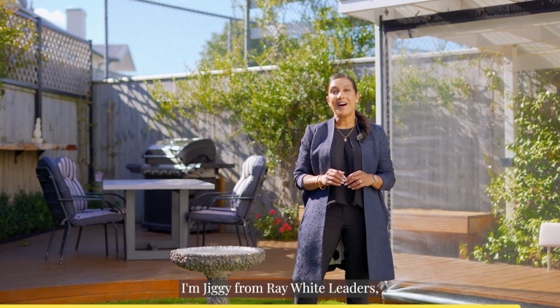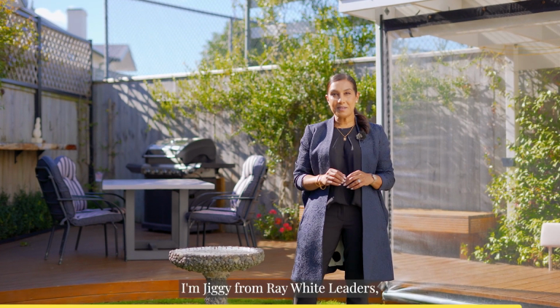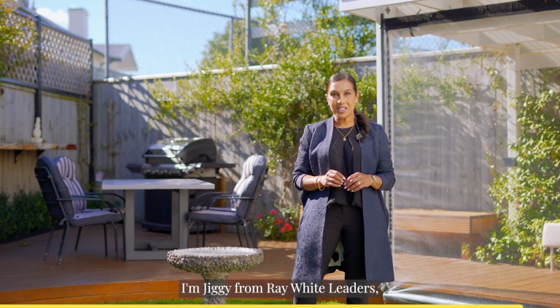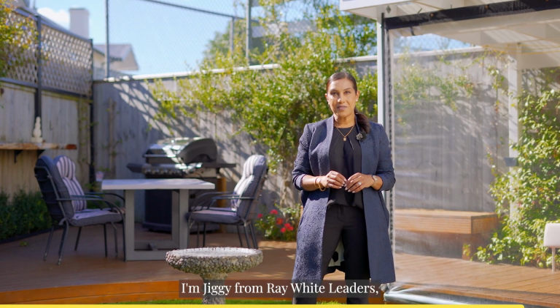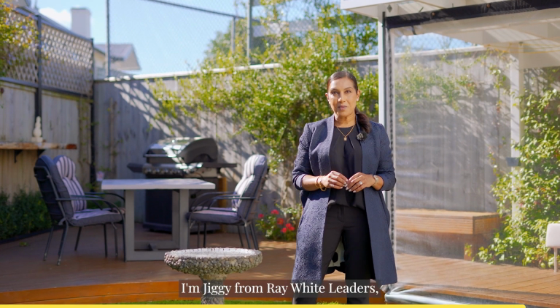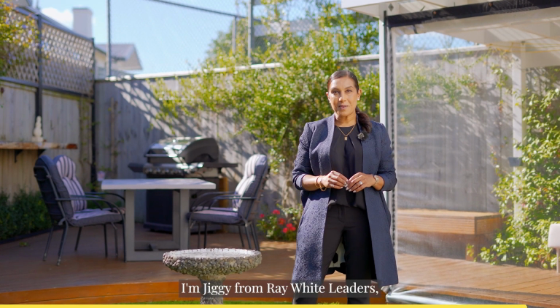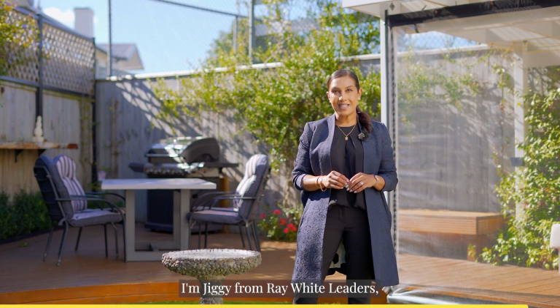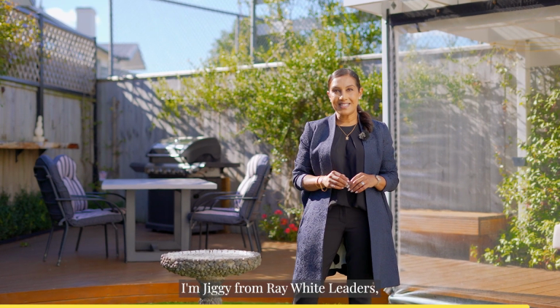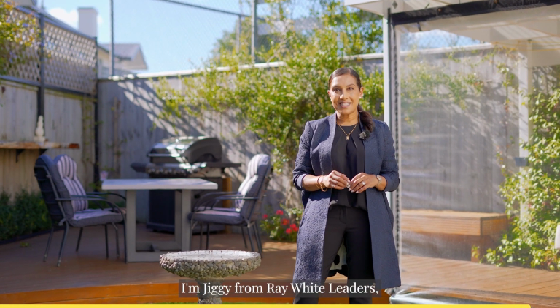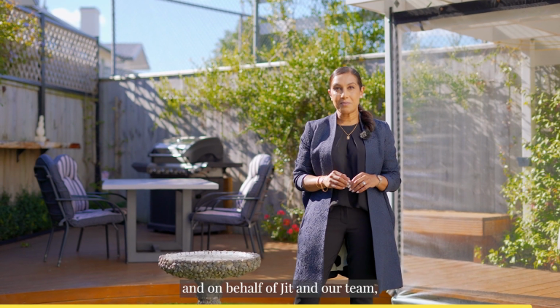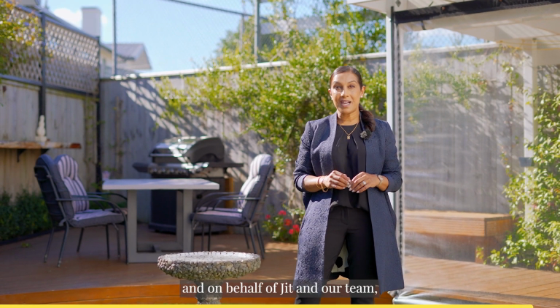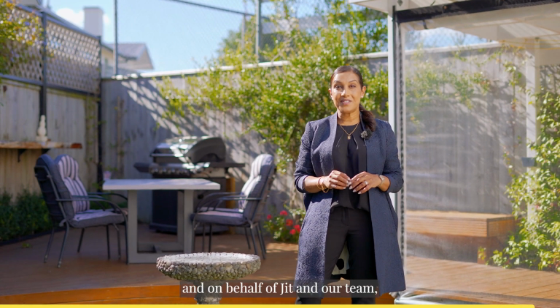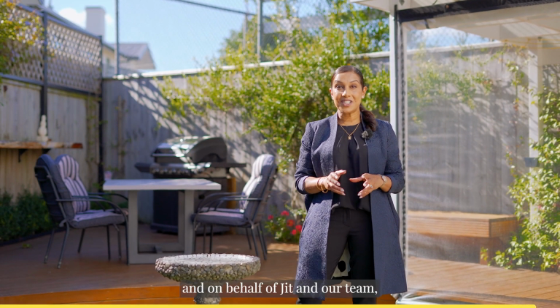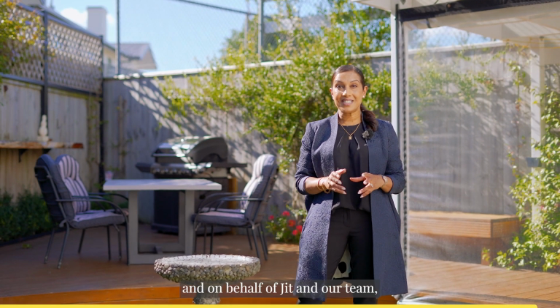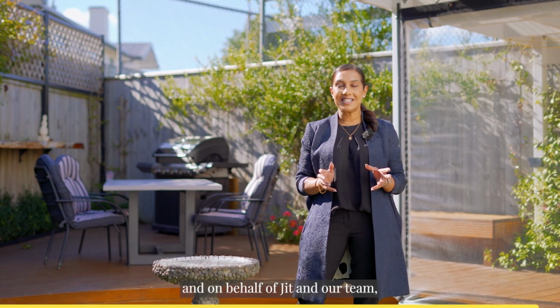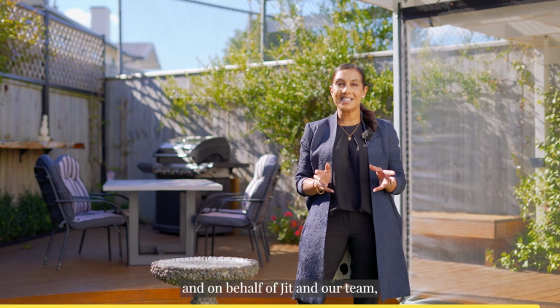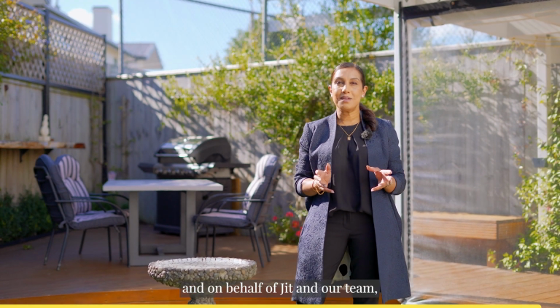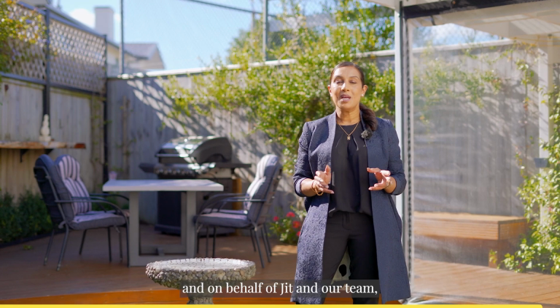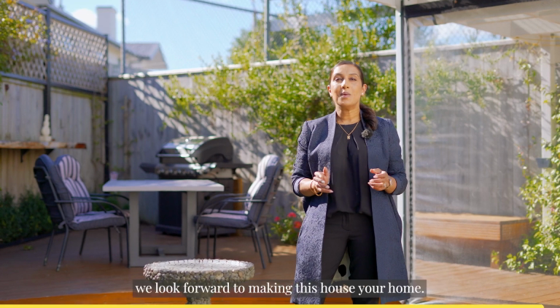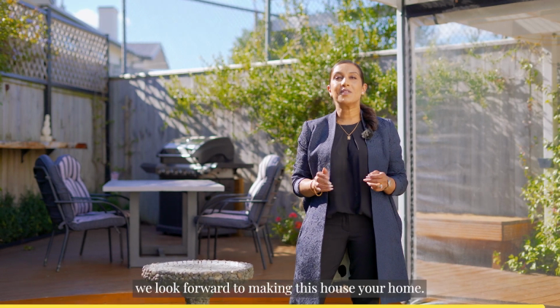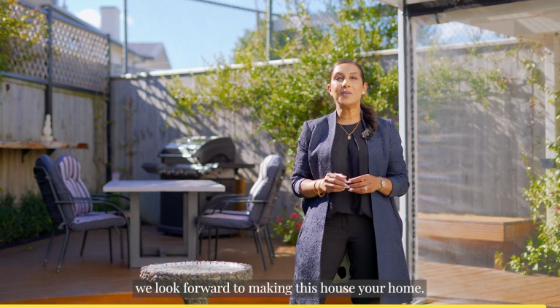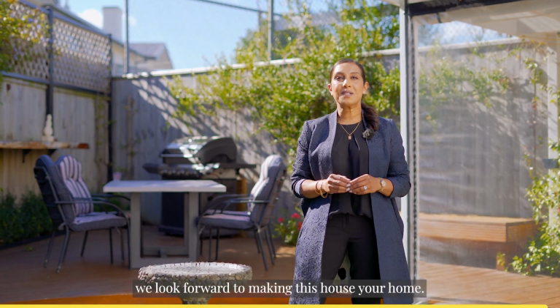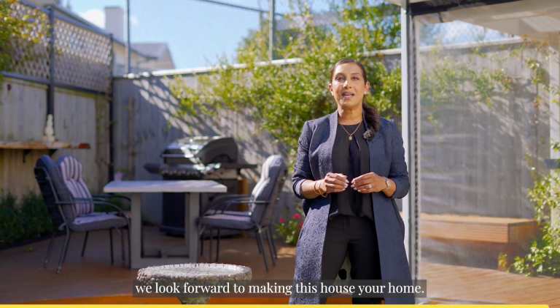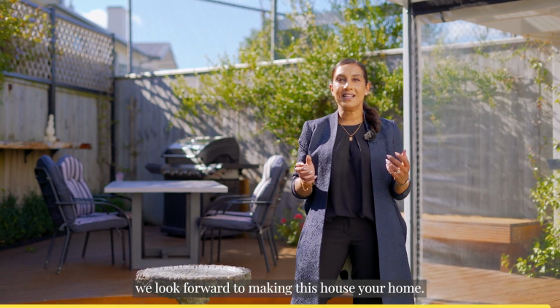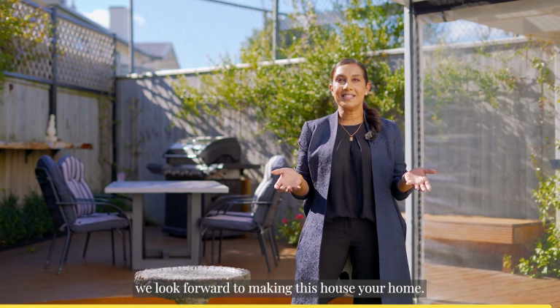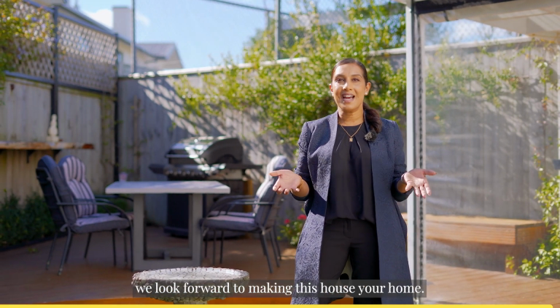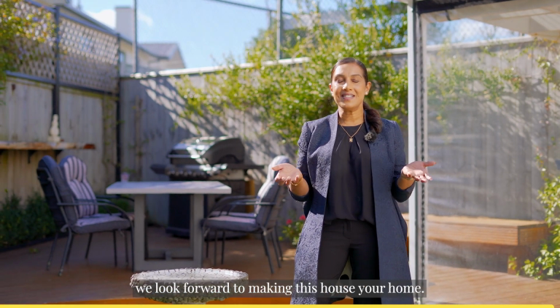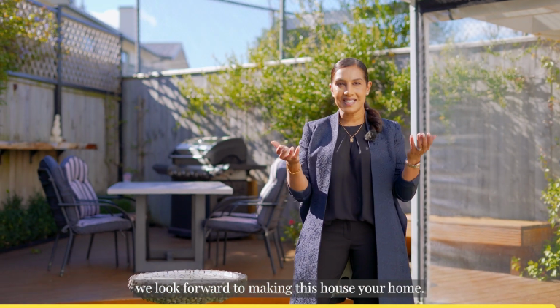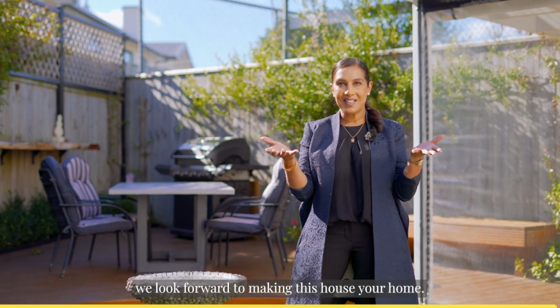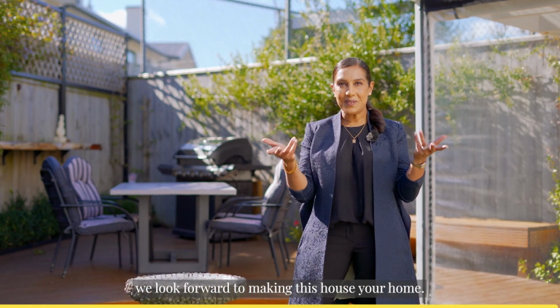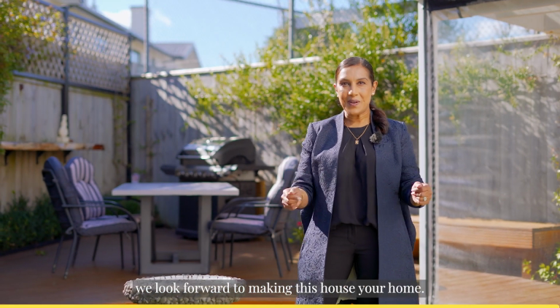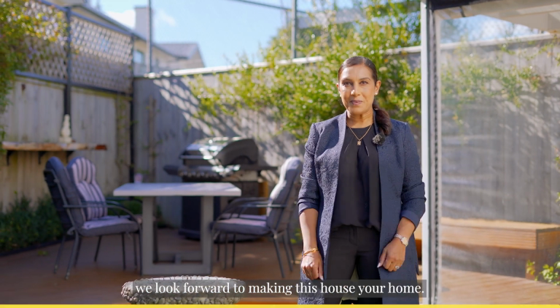I'm Jaggi from Ray White Leaders and on behalf of Jet and our team, we look forward to making this house your home.